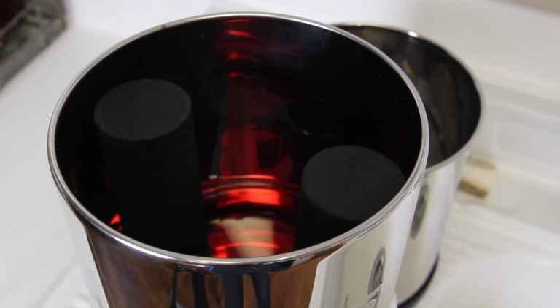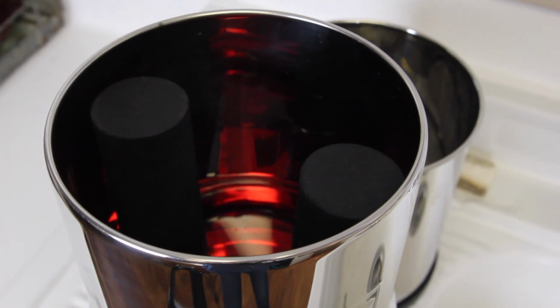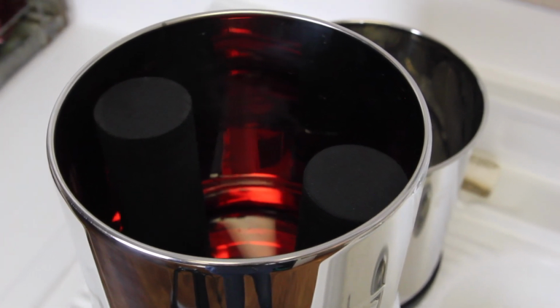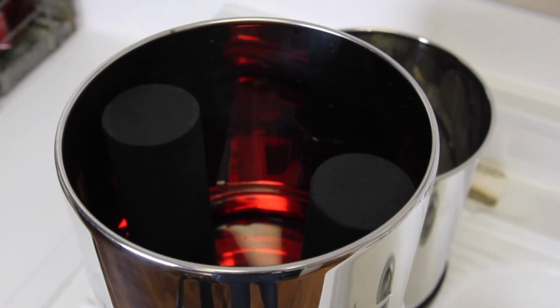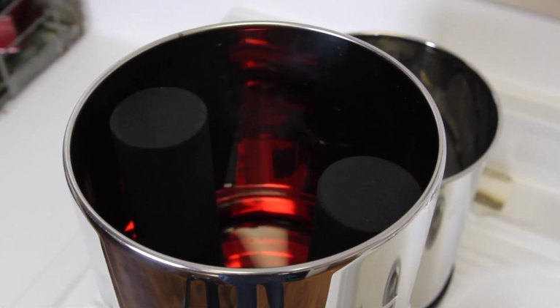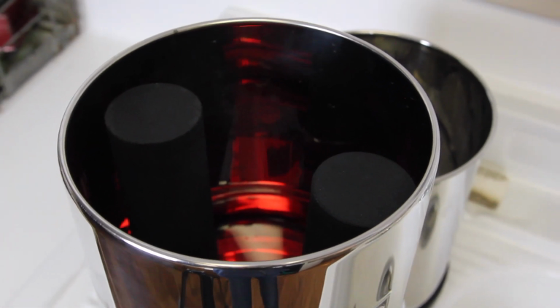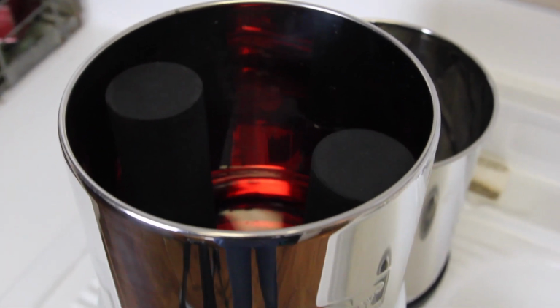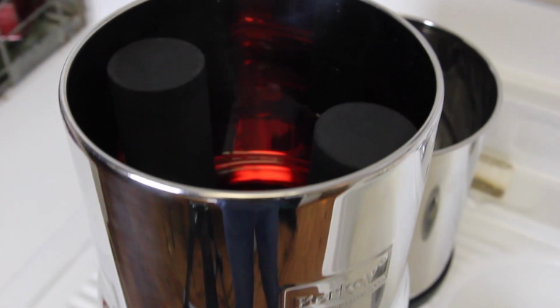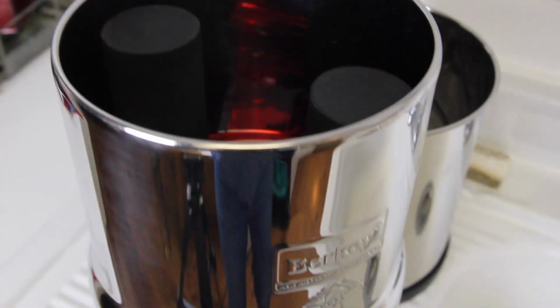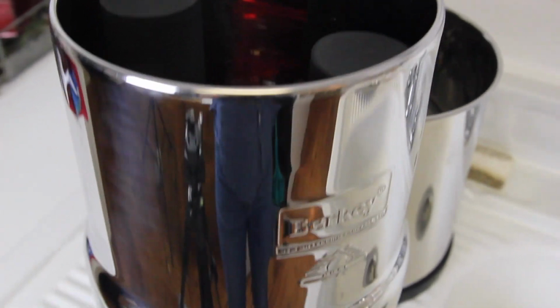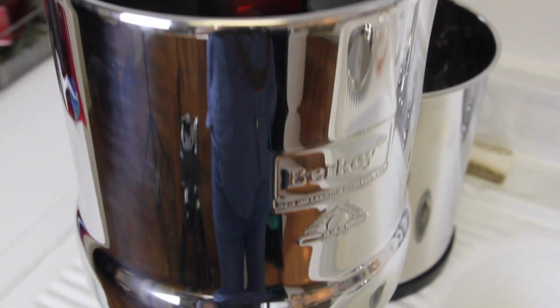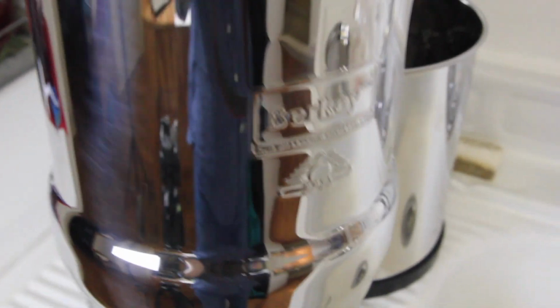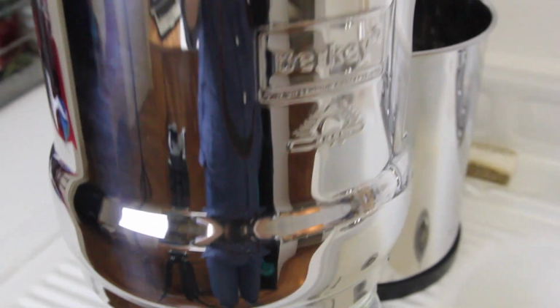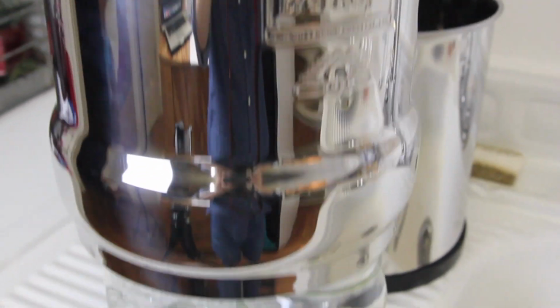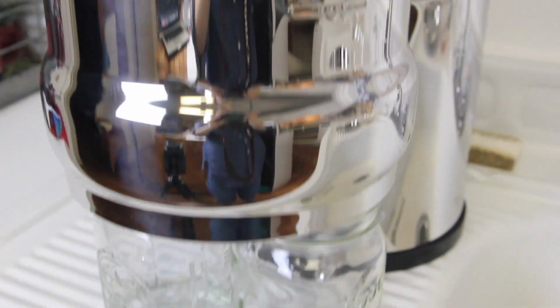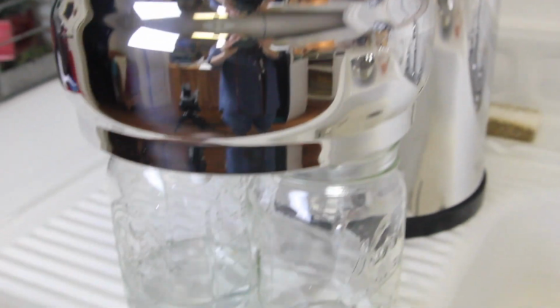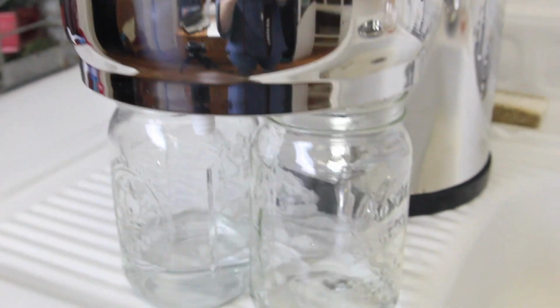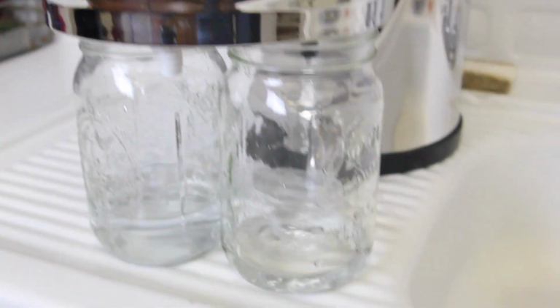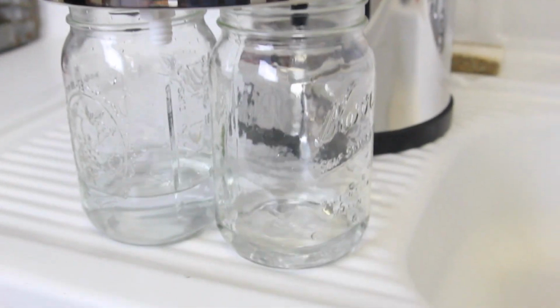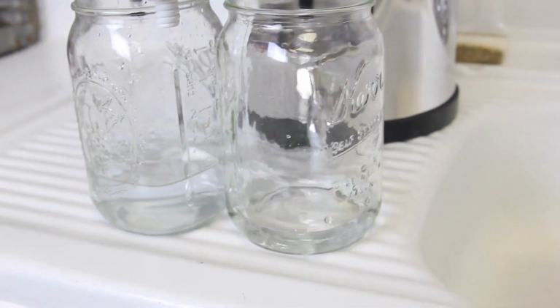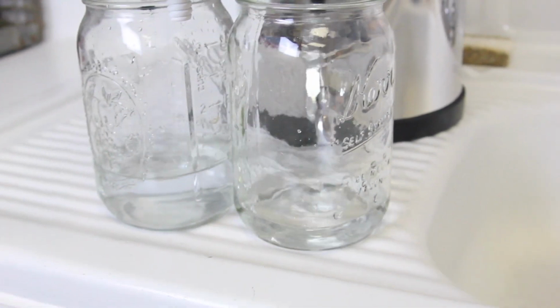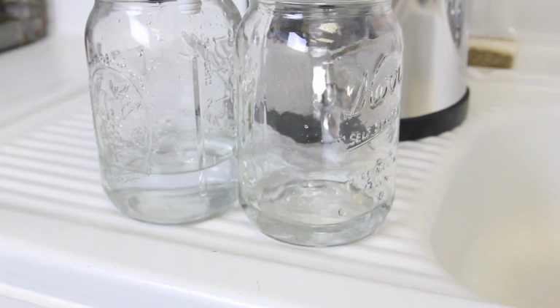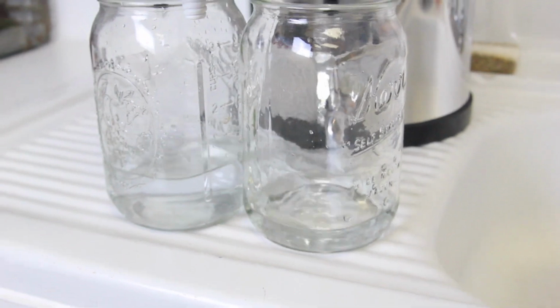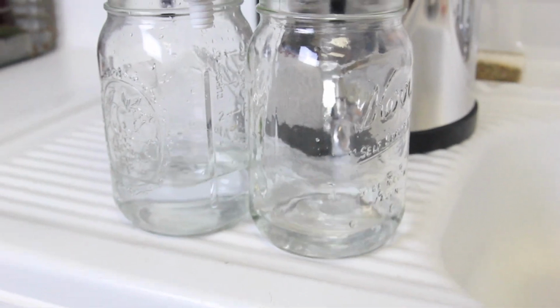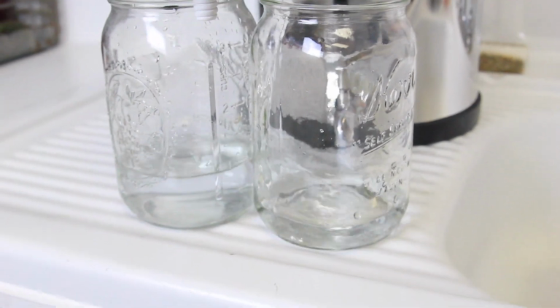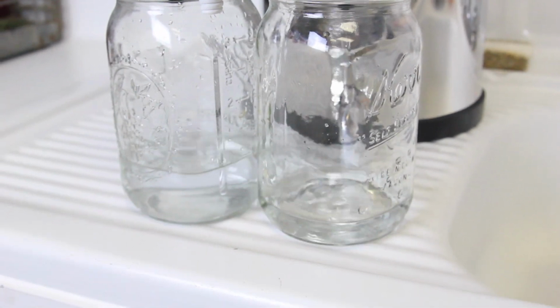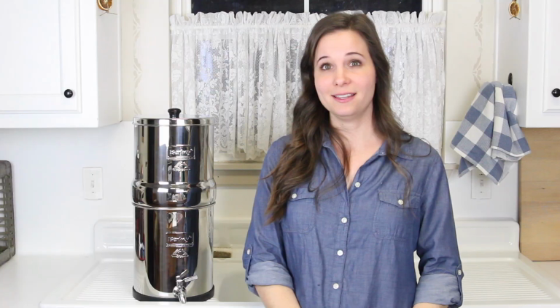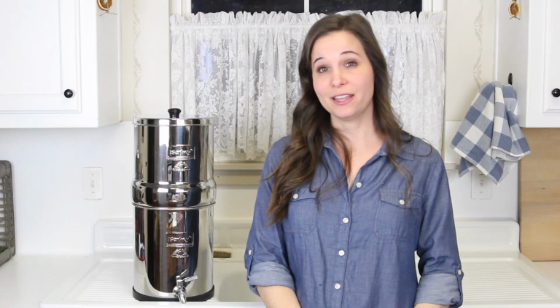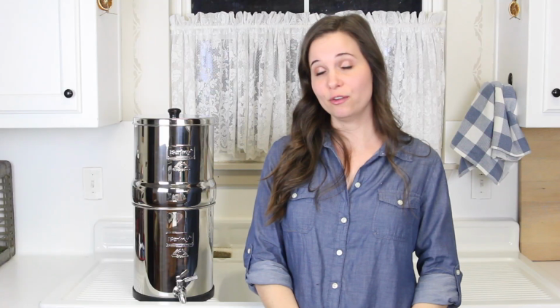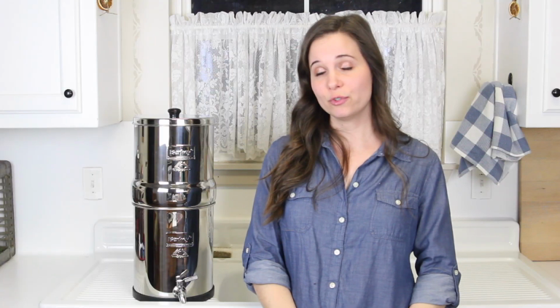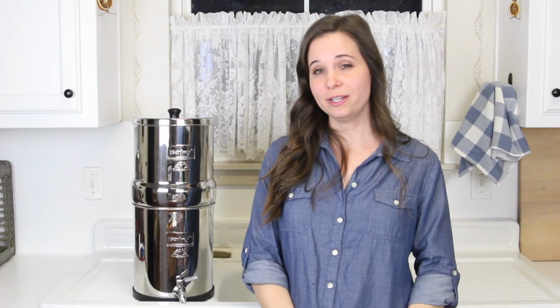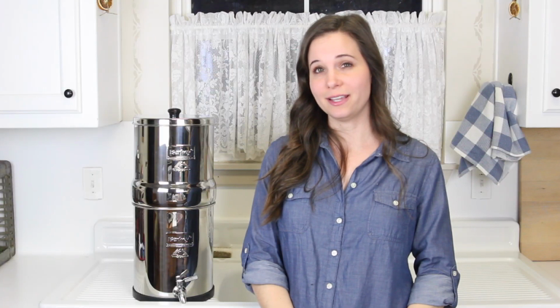I hope this video was helpful for you in setting up your Berkey and checking to make sure your filters are working, and showed you just how quick and easy it is. It doesn't take a lot of time and requires no special equipment except for your red dye. Thank you for joining today.